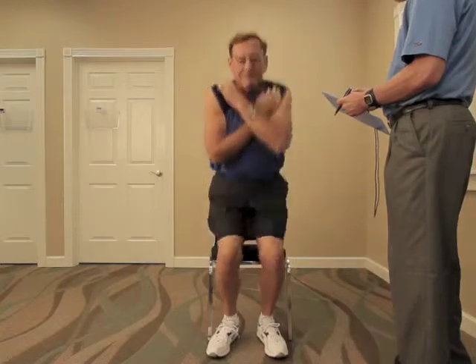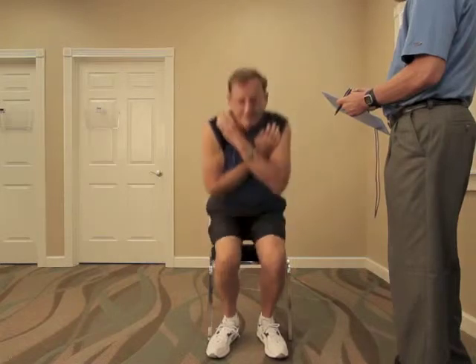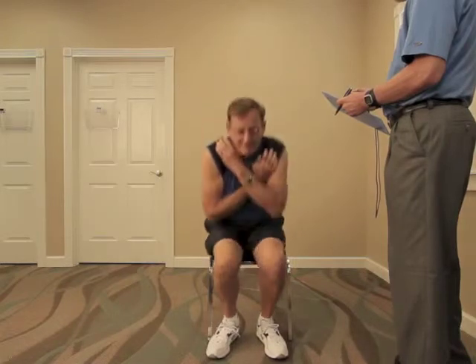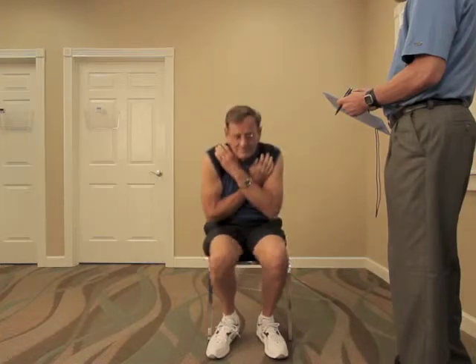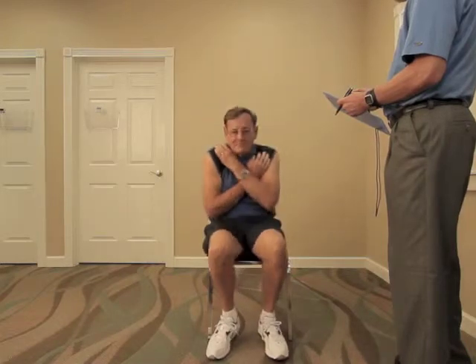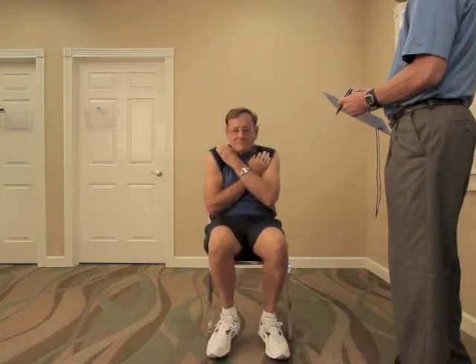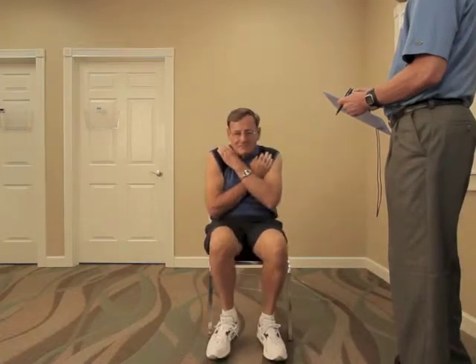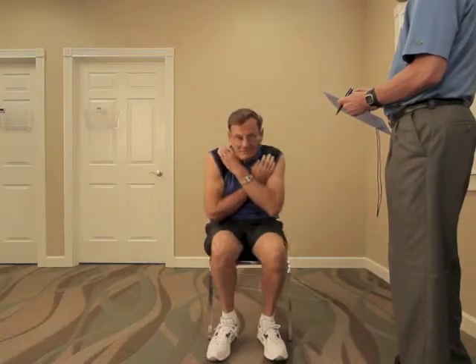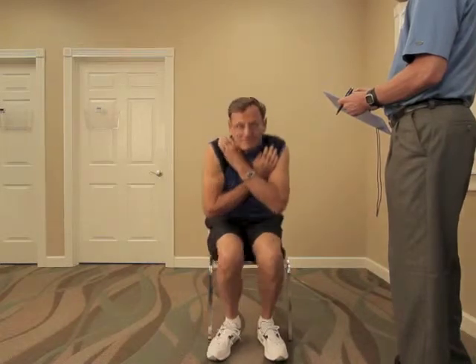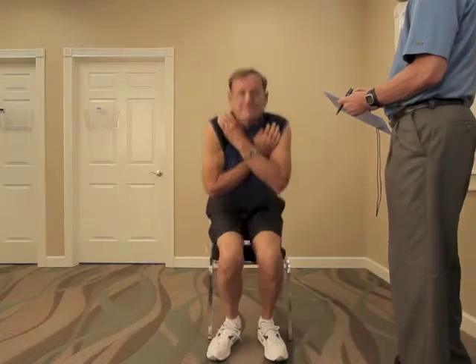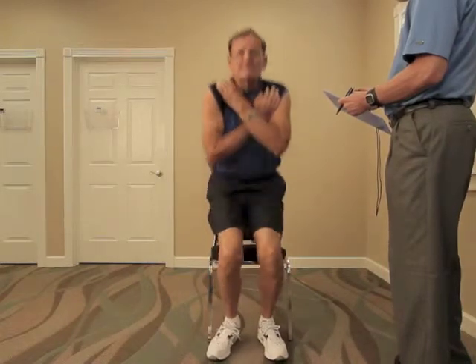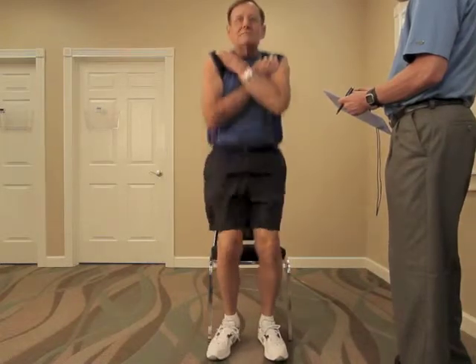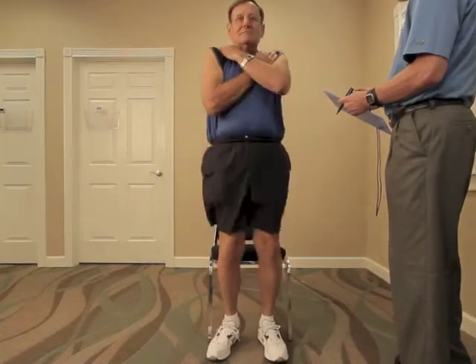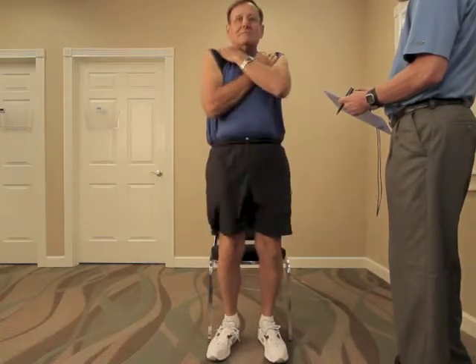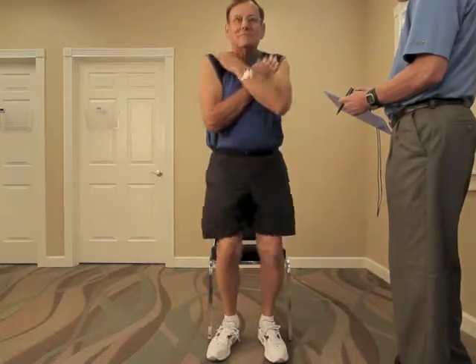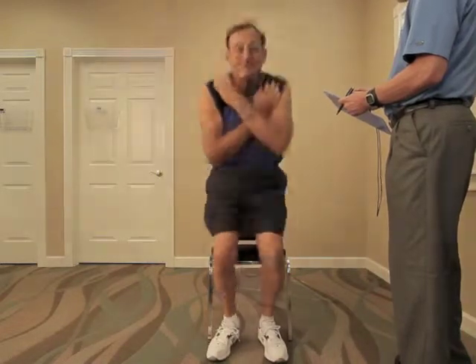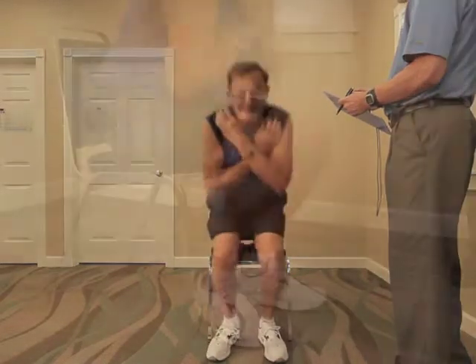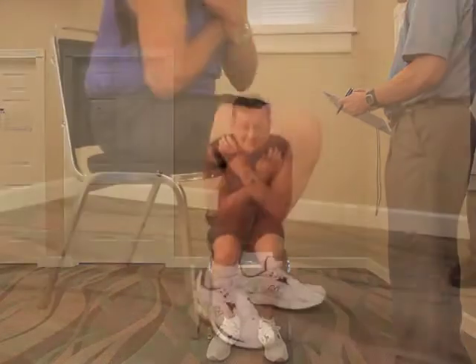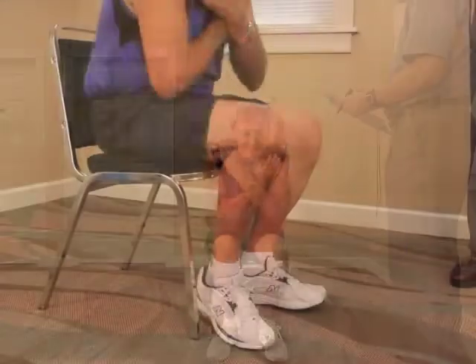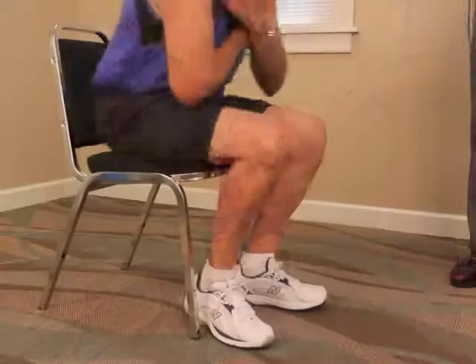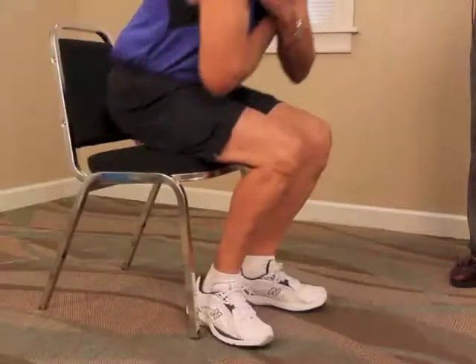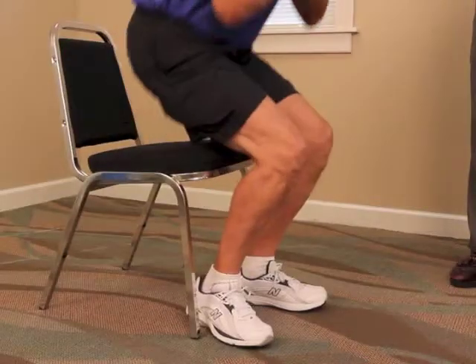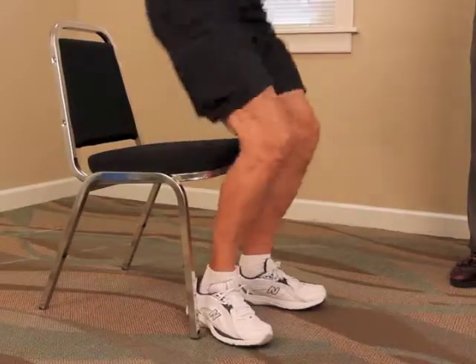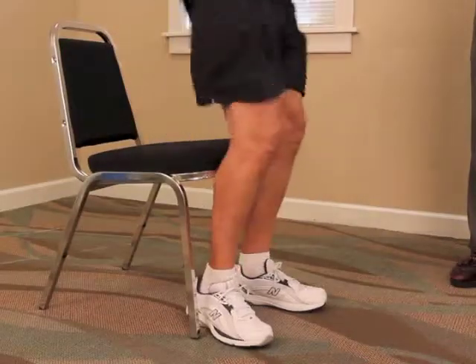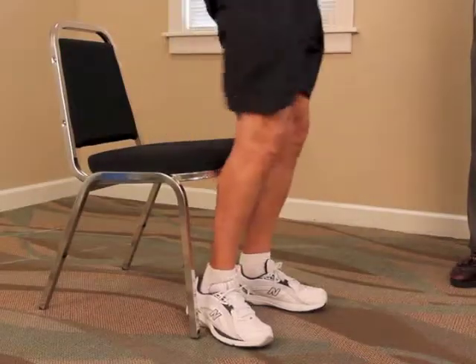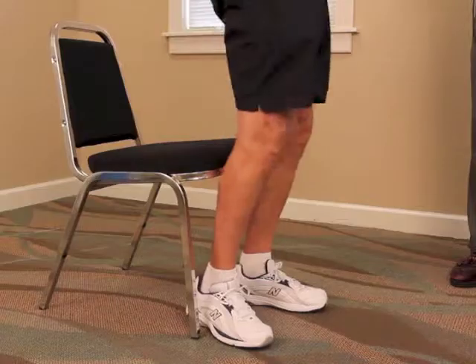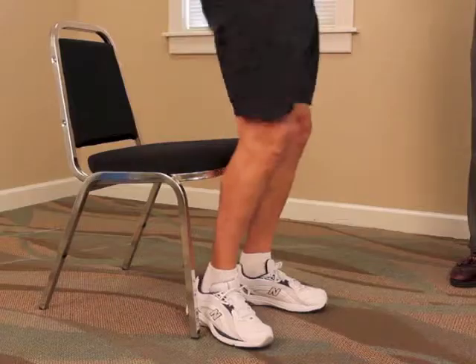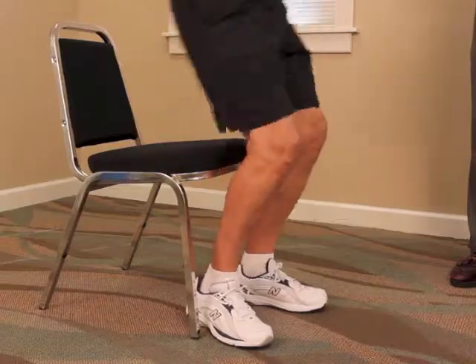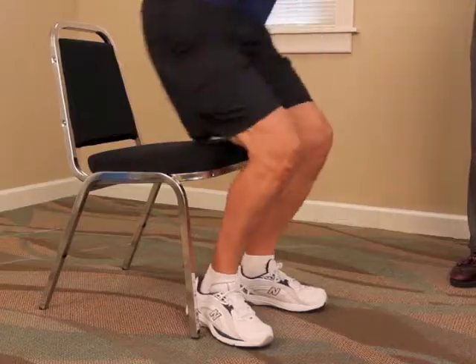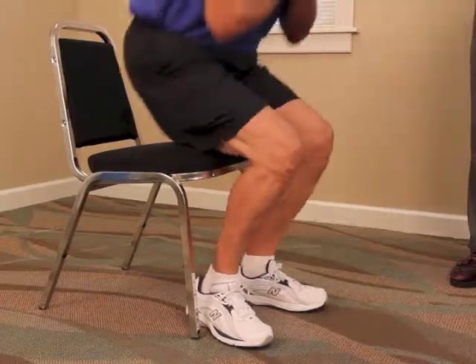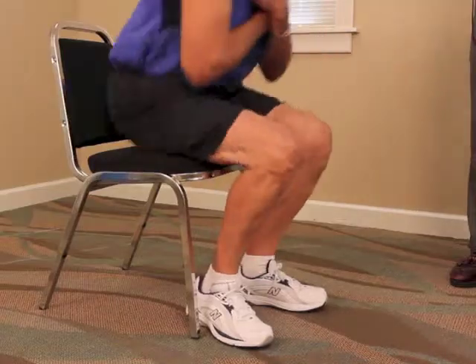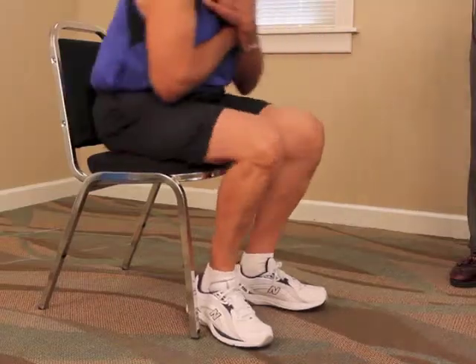Timing begins at go and ends when the individual's buttocks touch the chair on the fifth repetition.